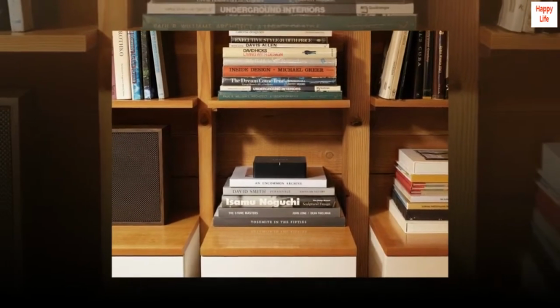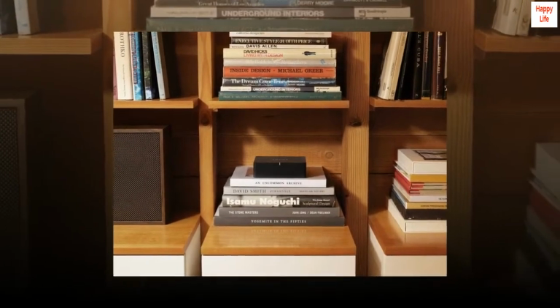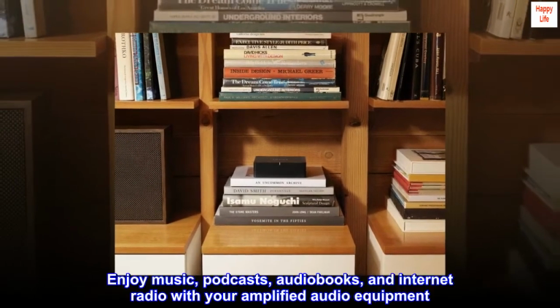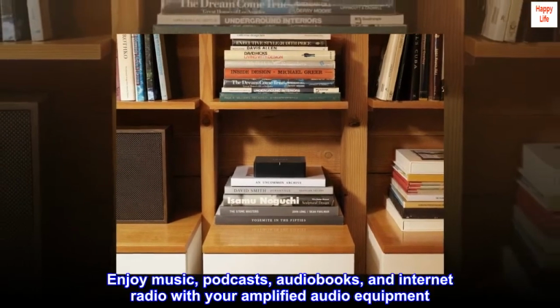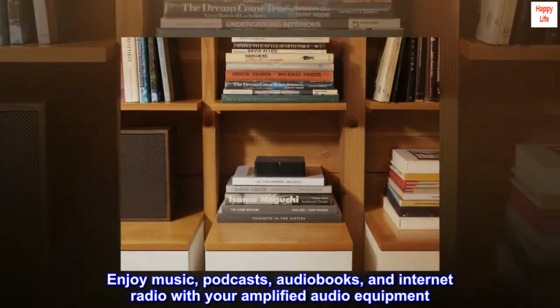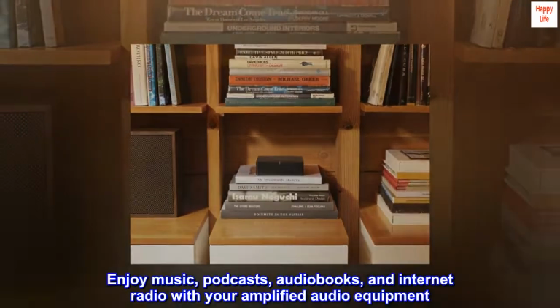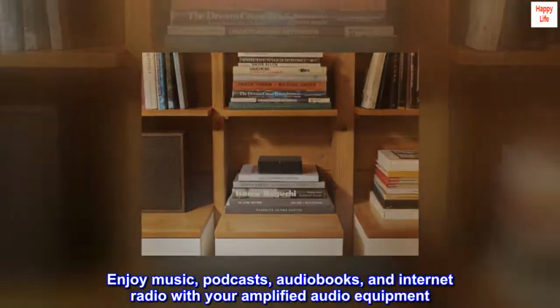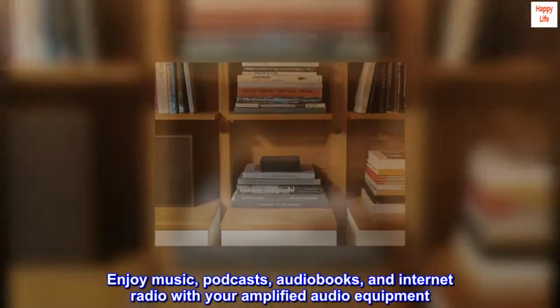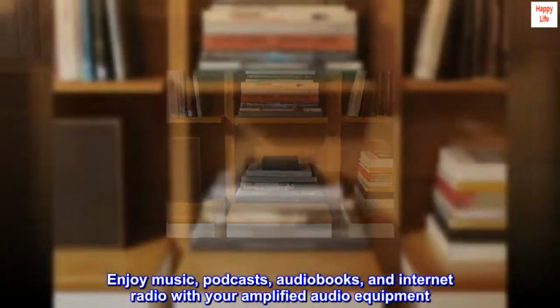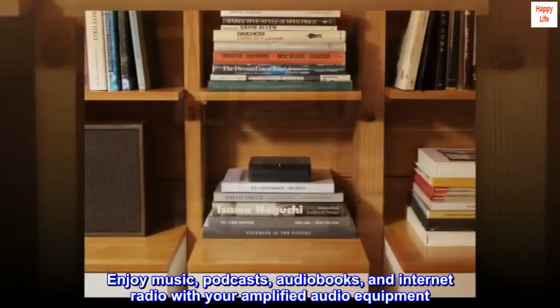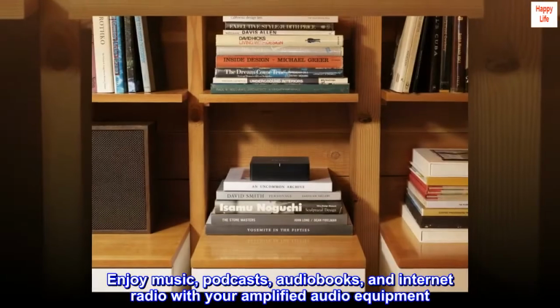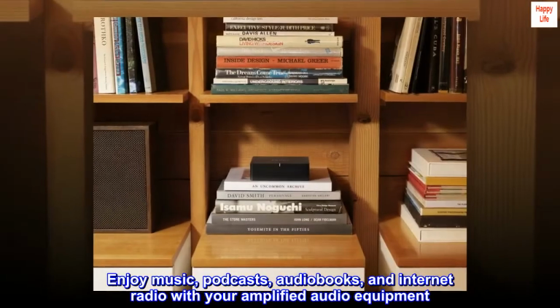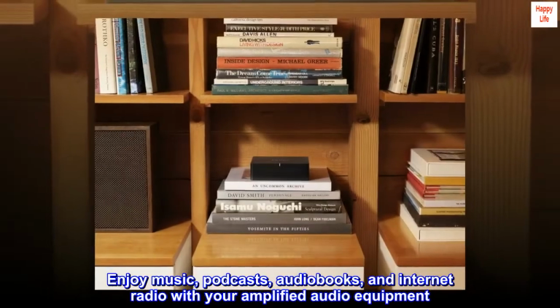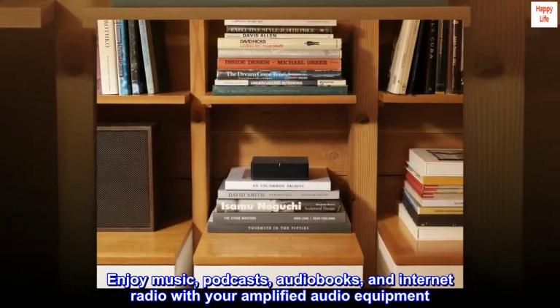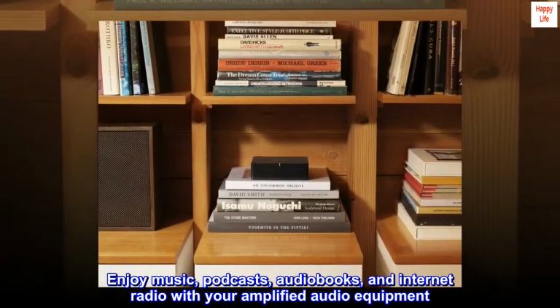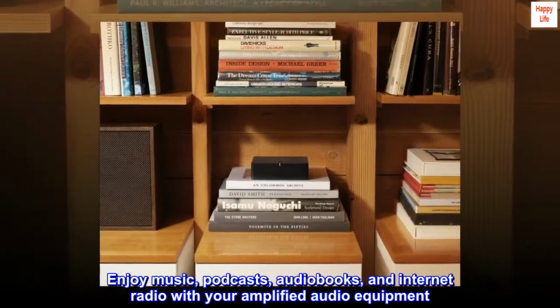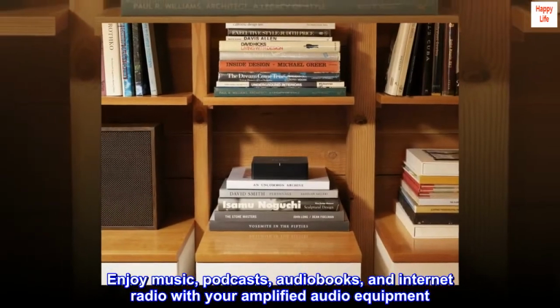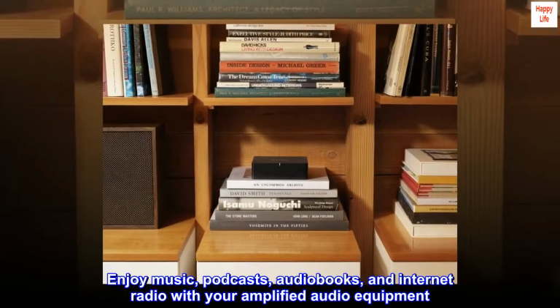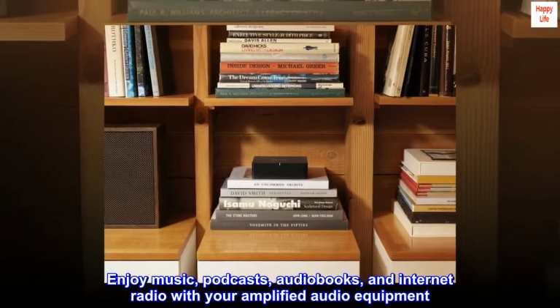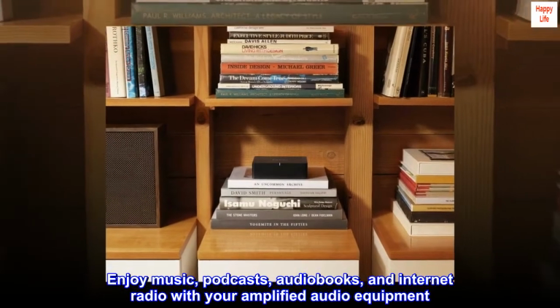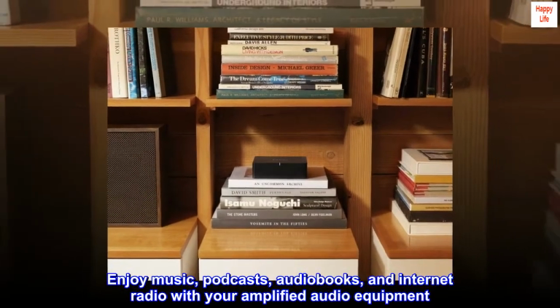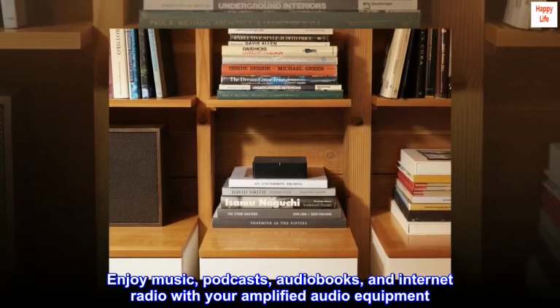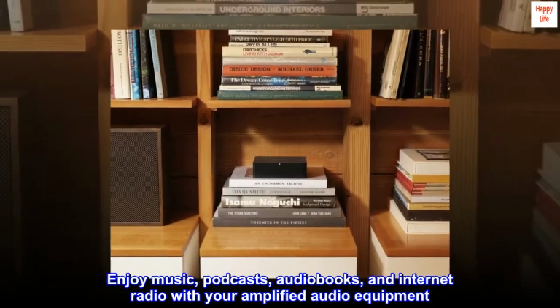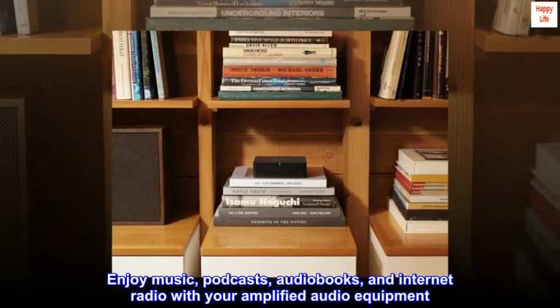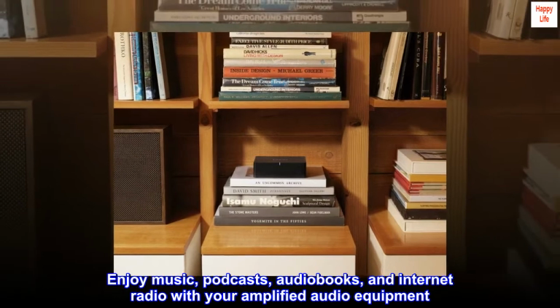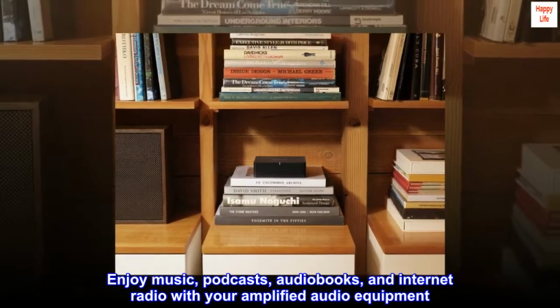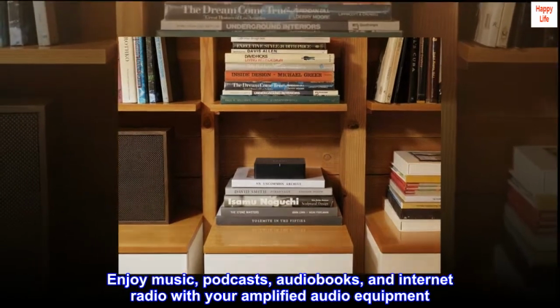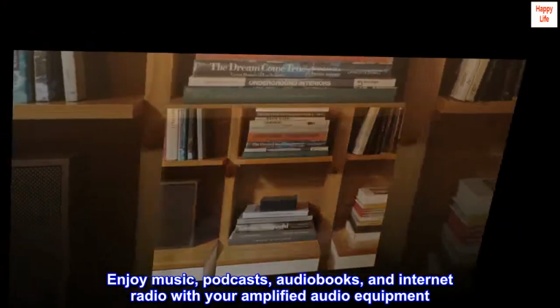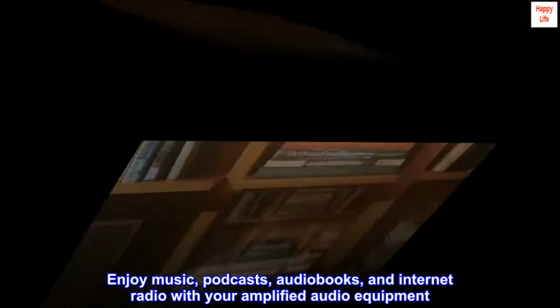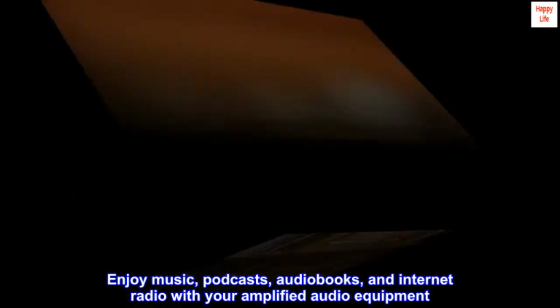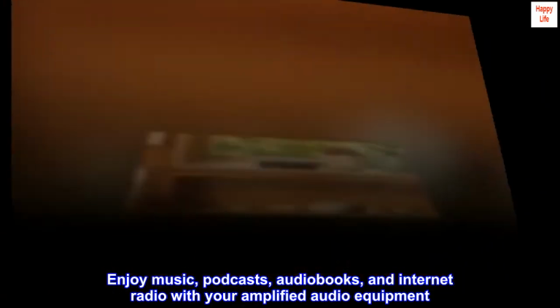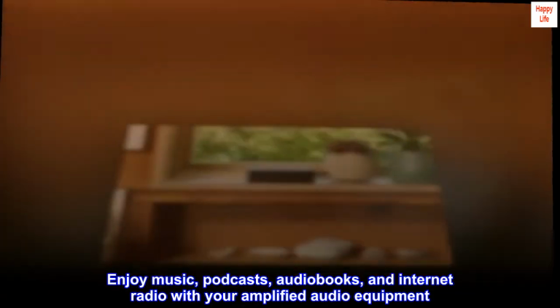Enjoy music, podcasts, audiobooks, and internet radio with your amplified audio equipment.